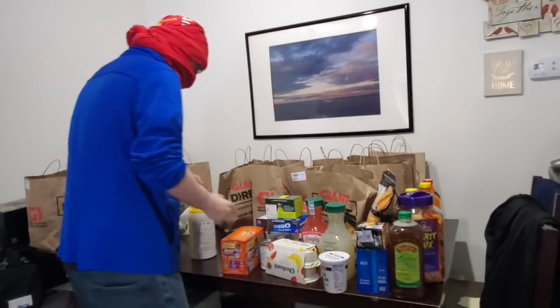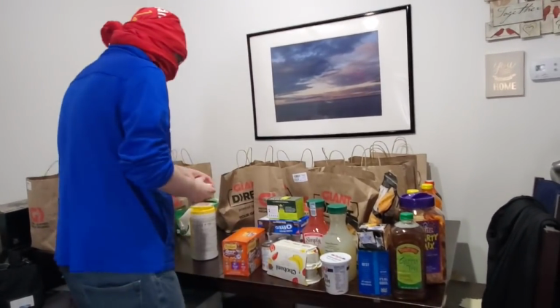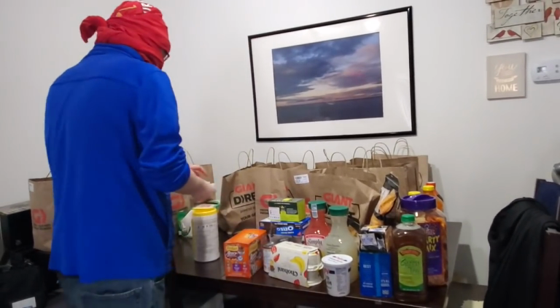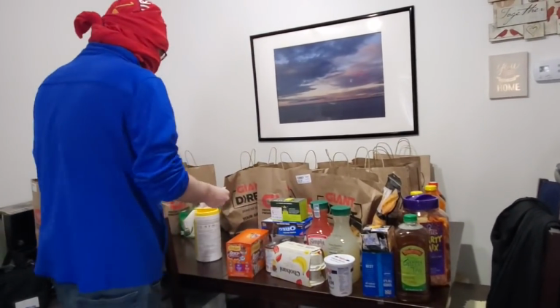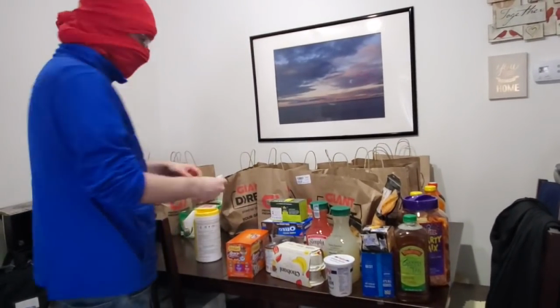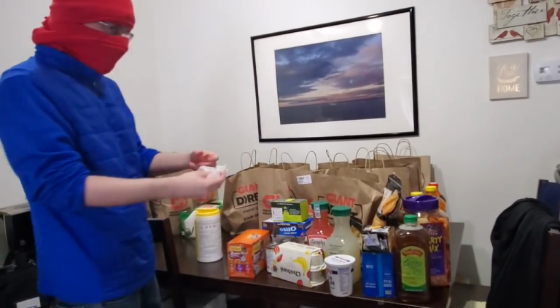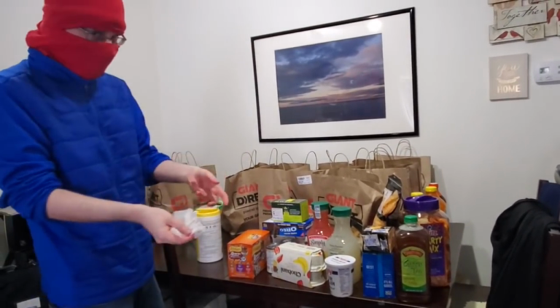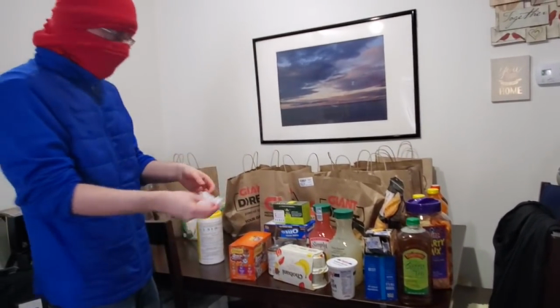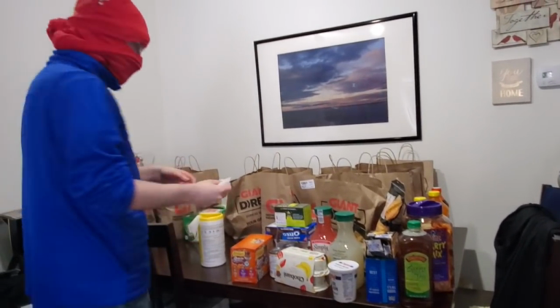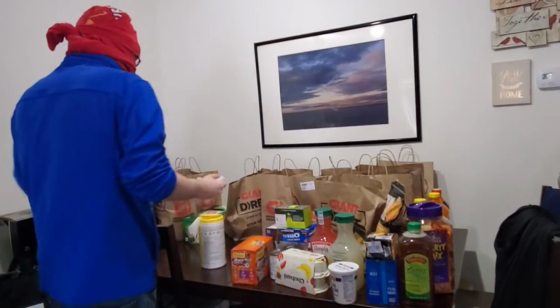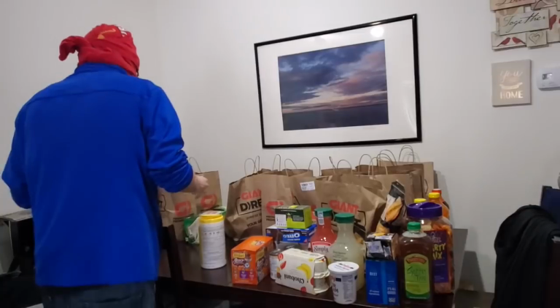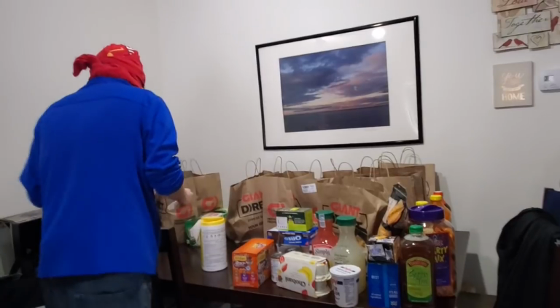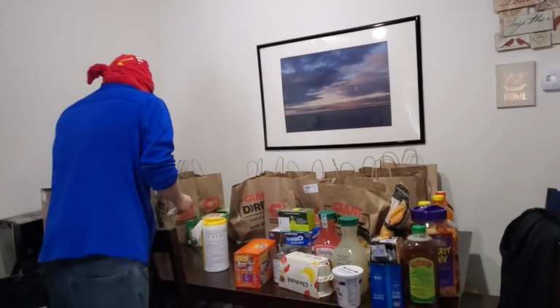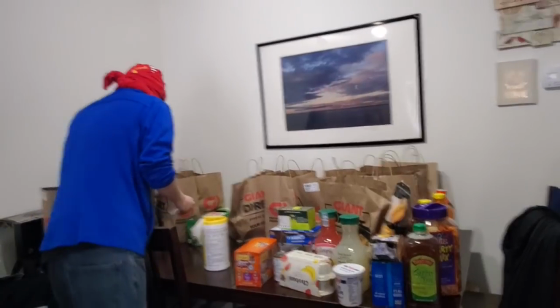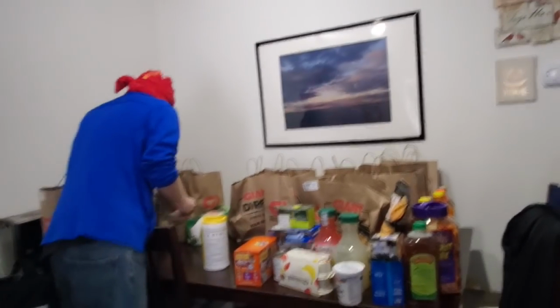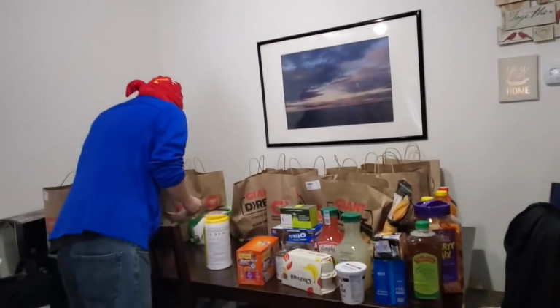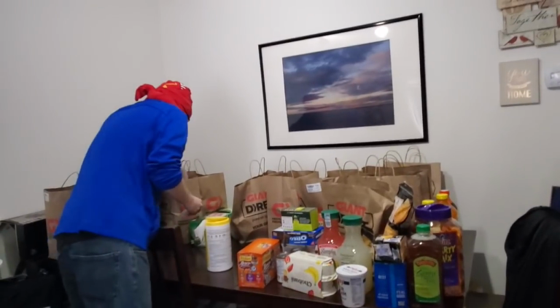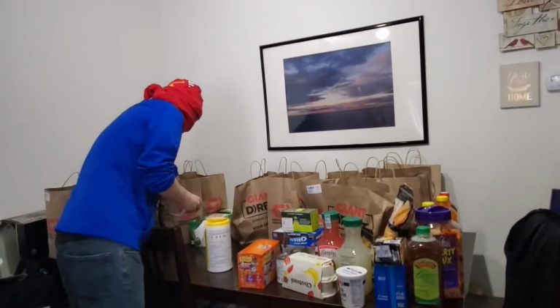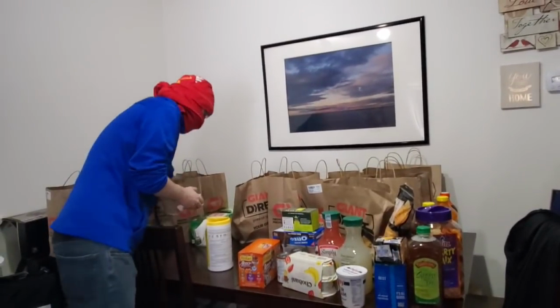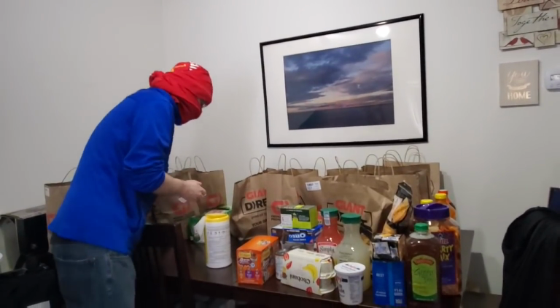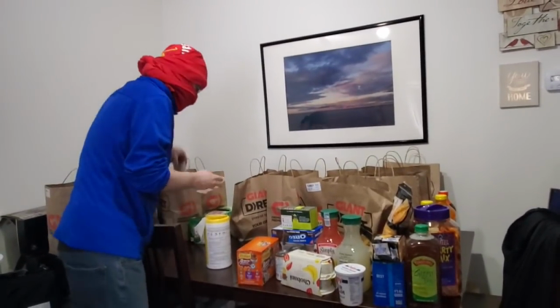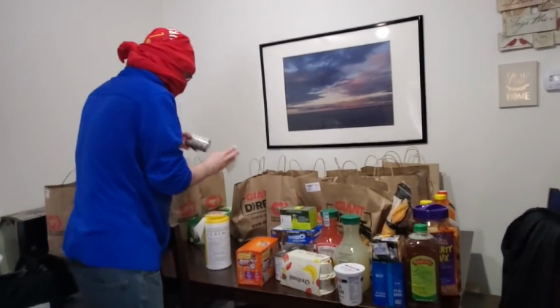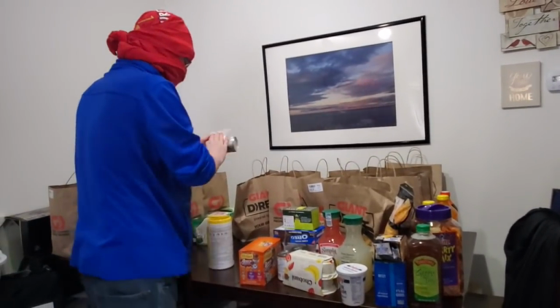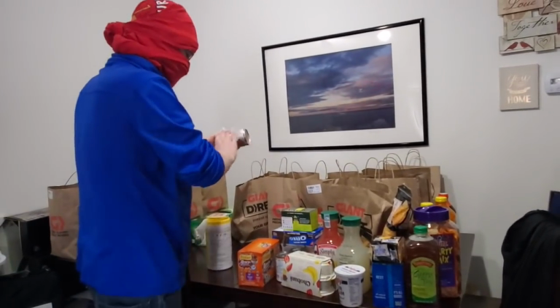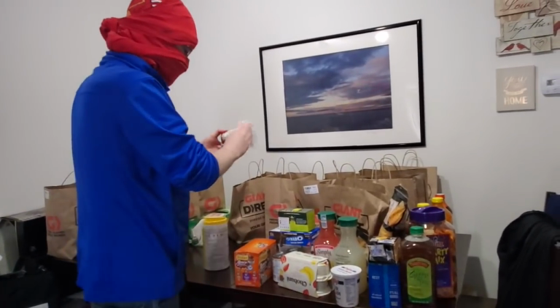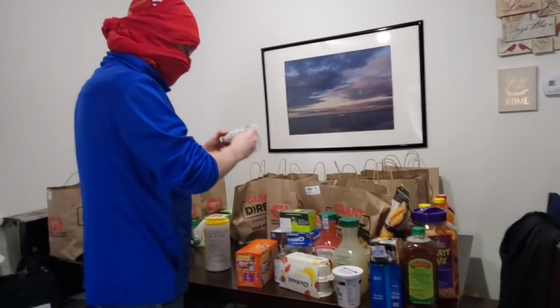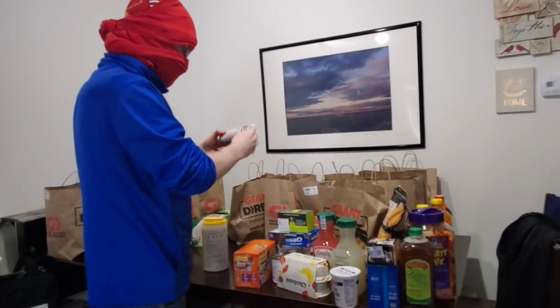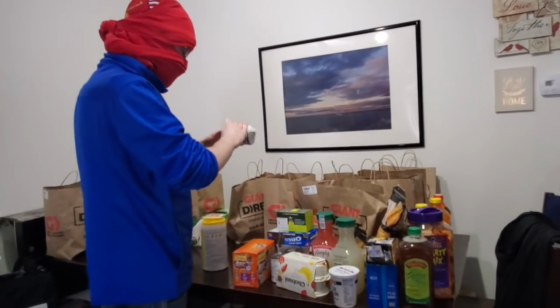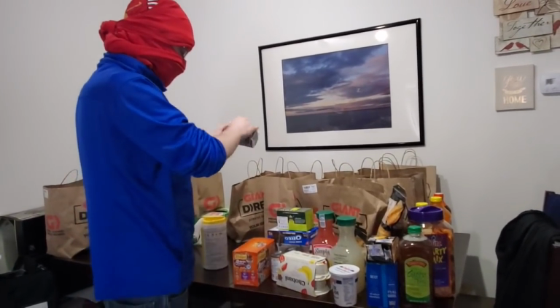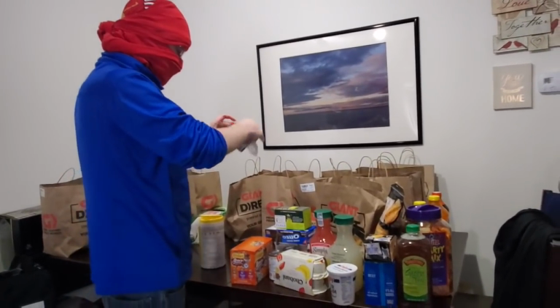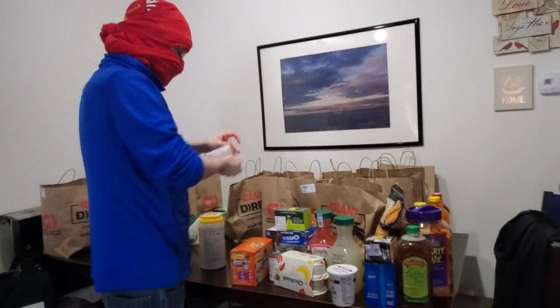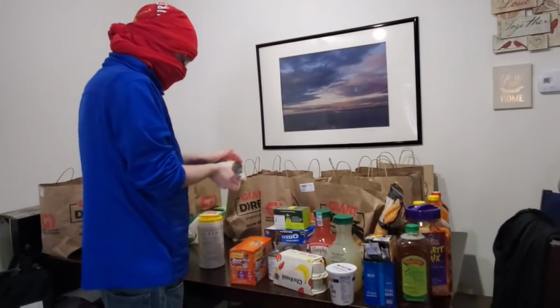We're also going to burn our clothes after this. Yeah, we have a bonfire out back.